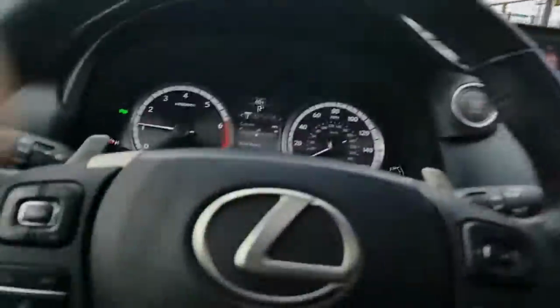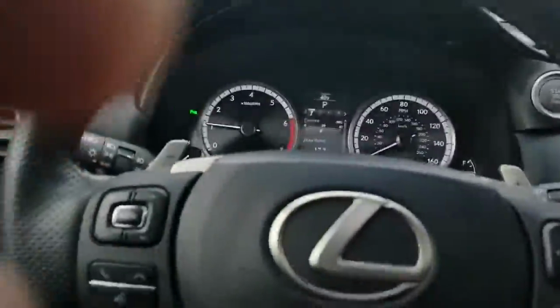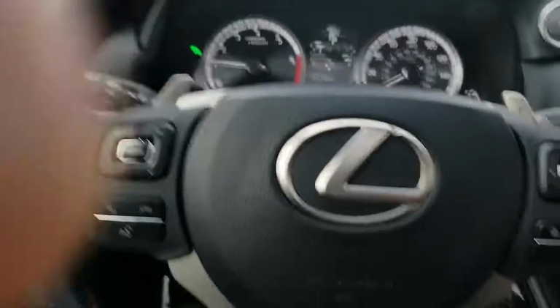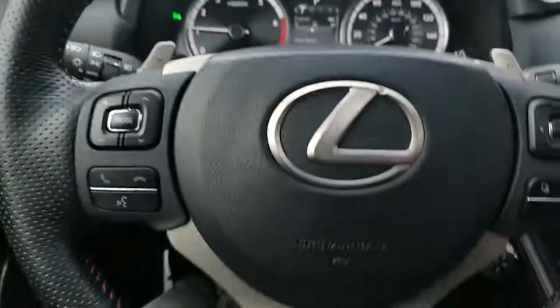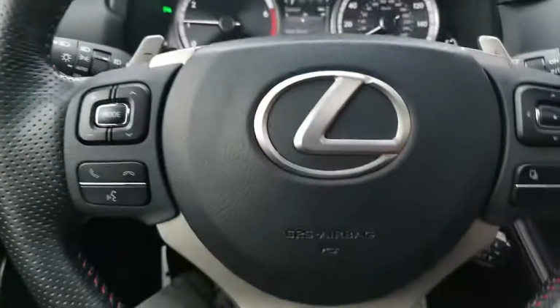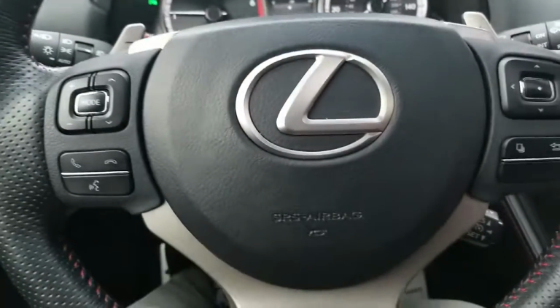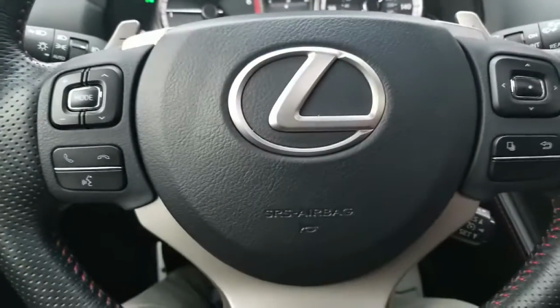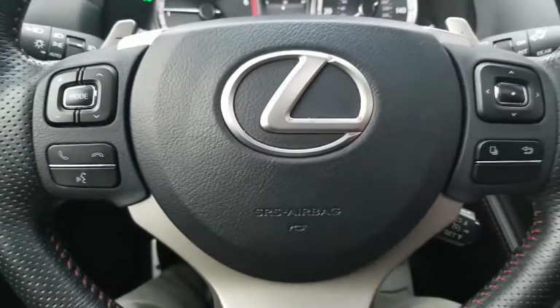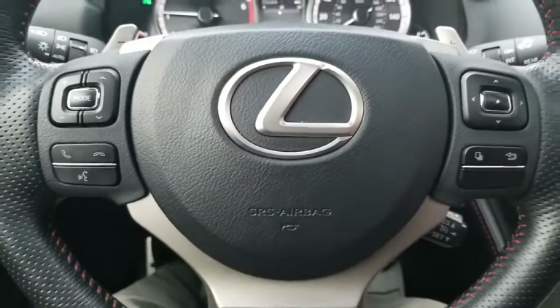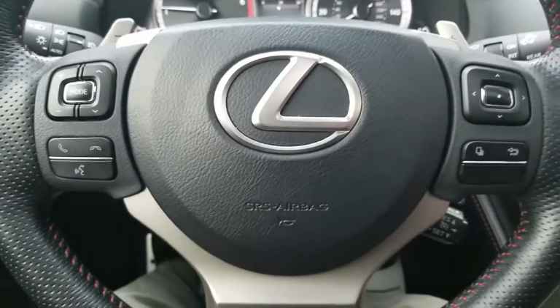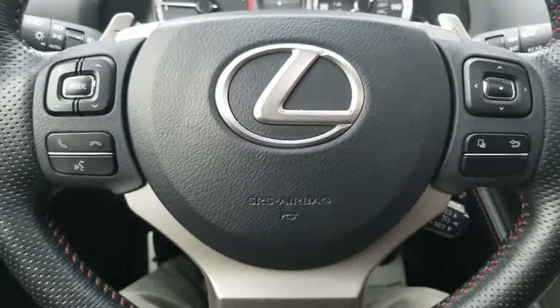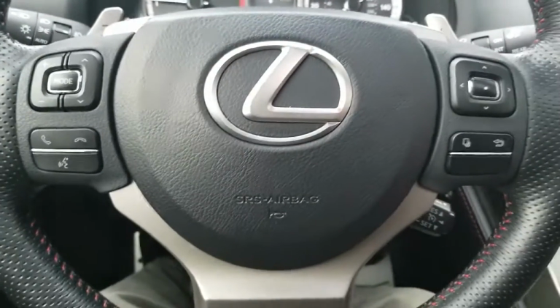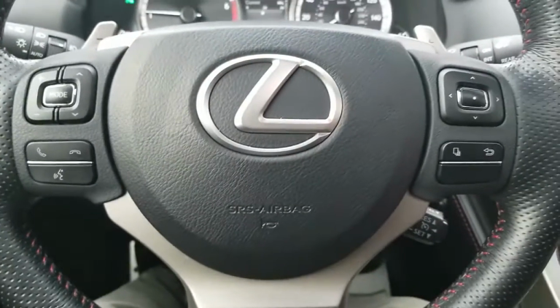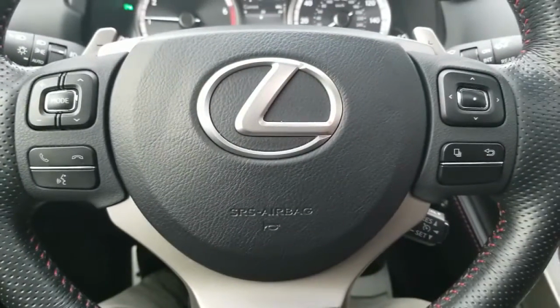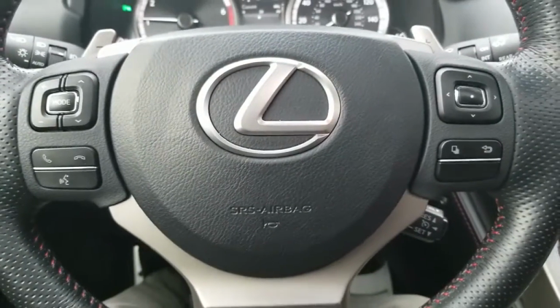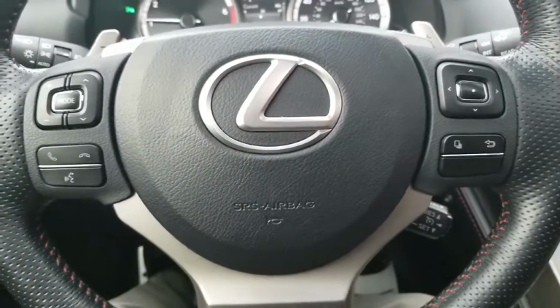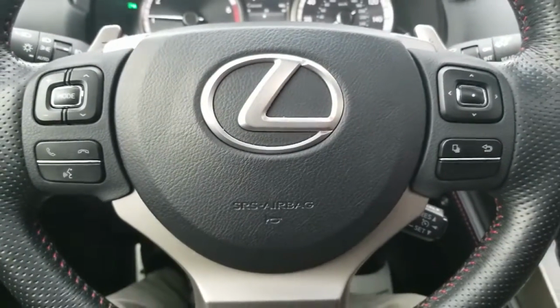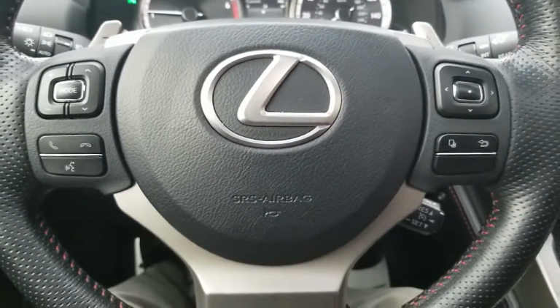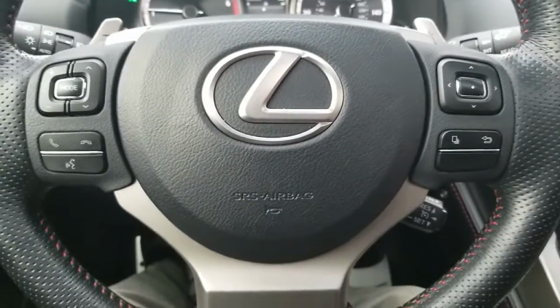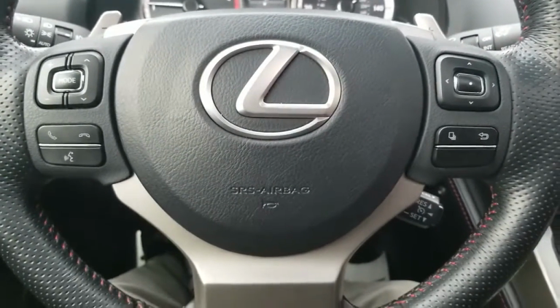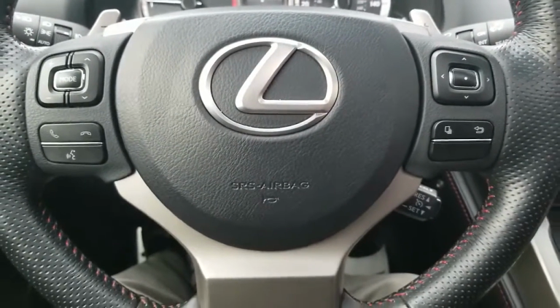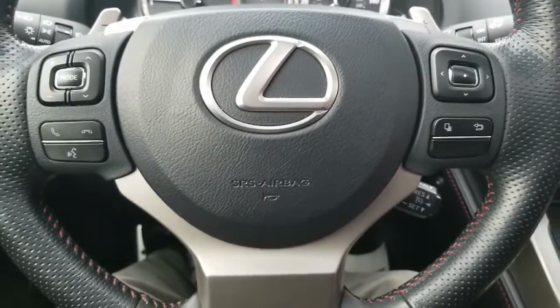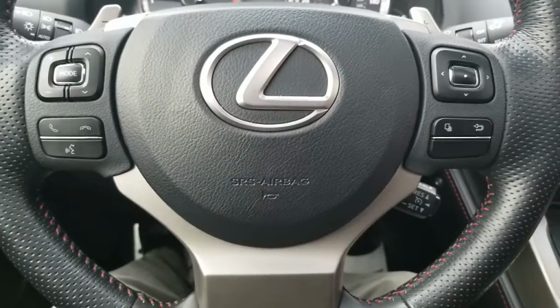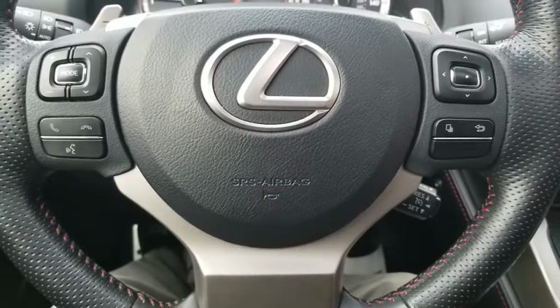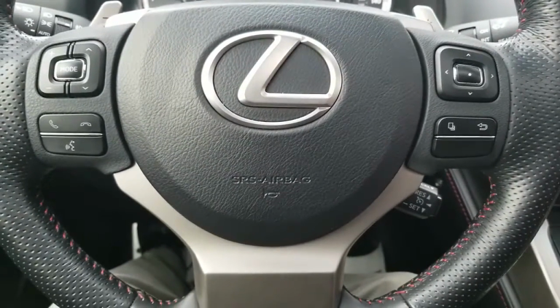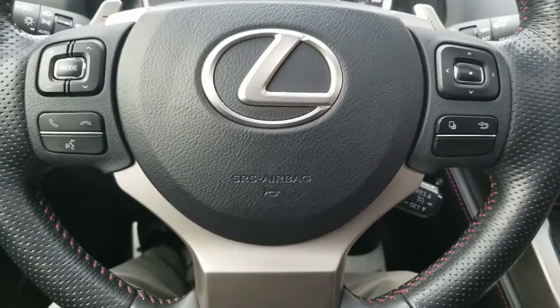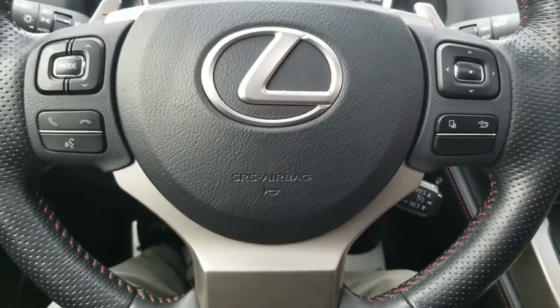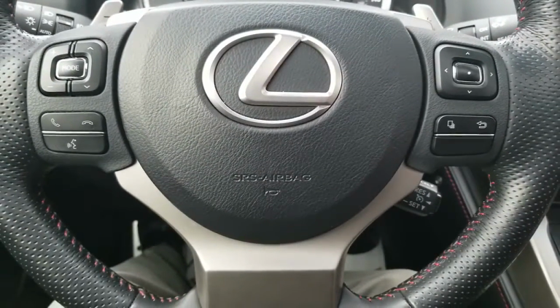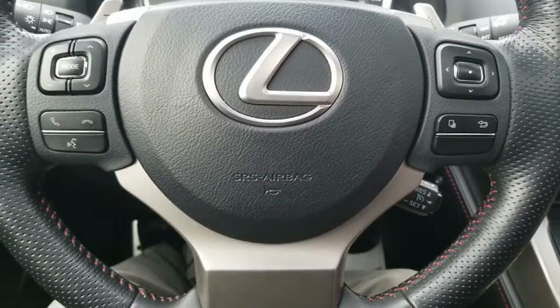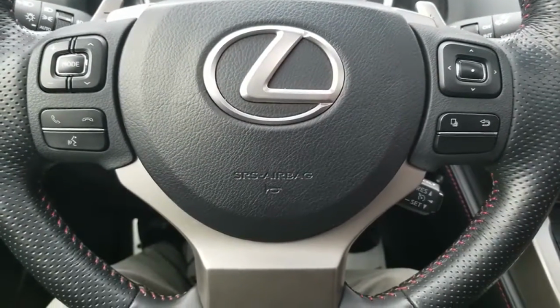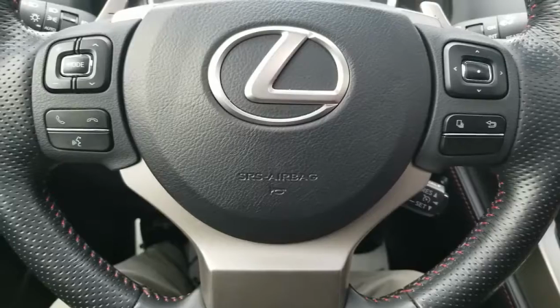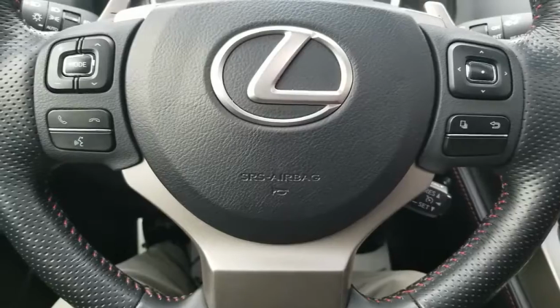For more information about this vehicle, come and see me today — JJ at Lexus of Huntsville.